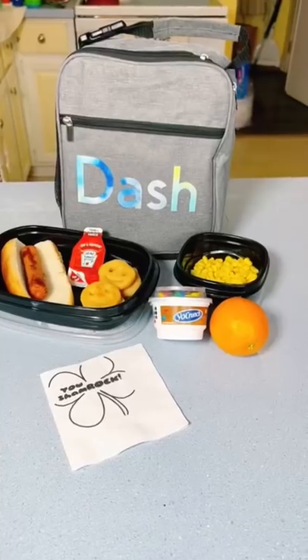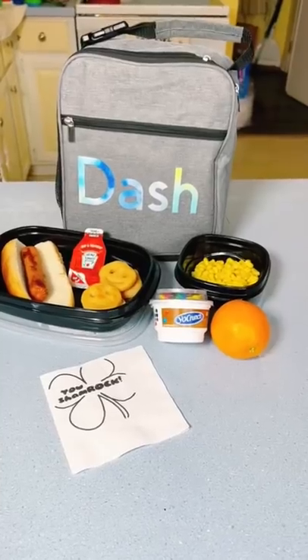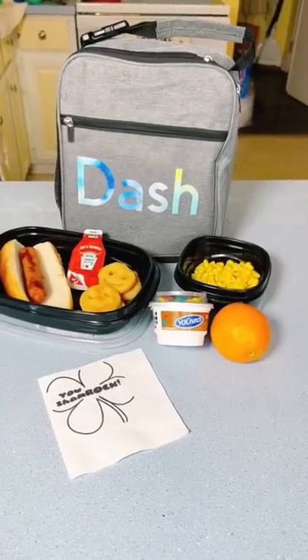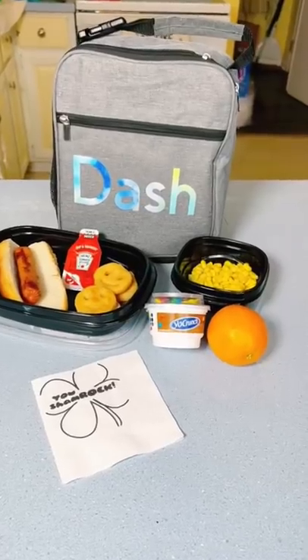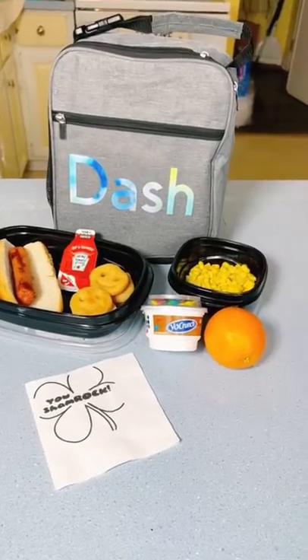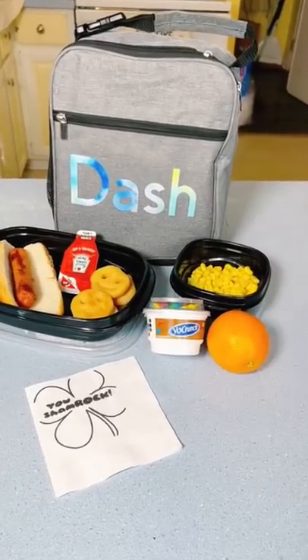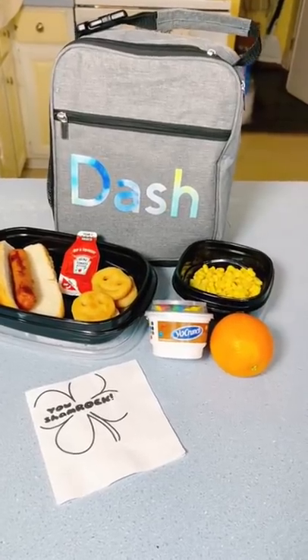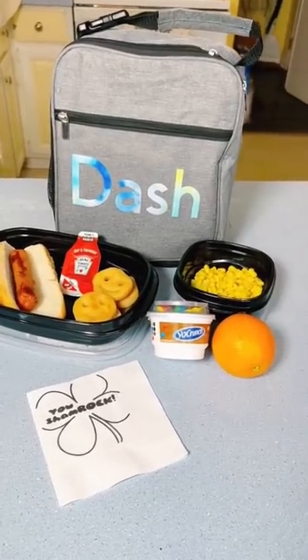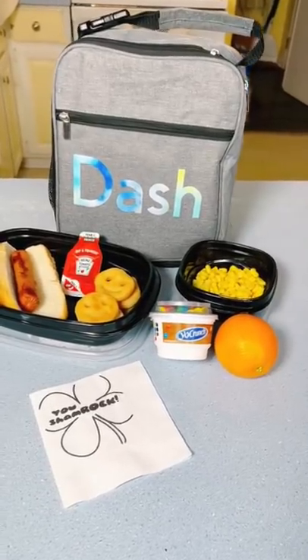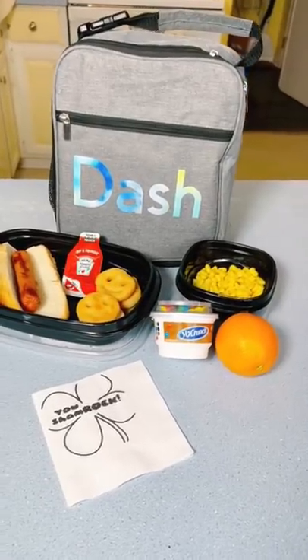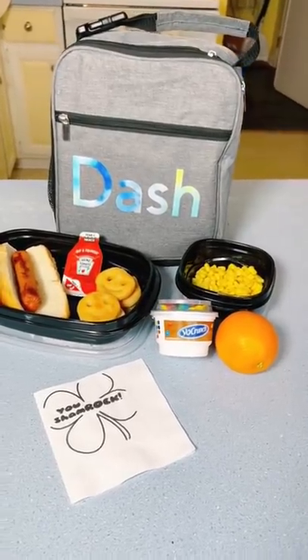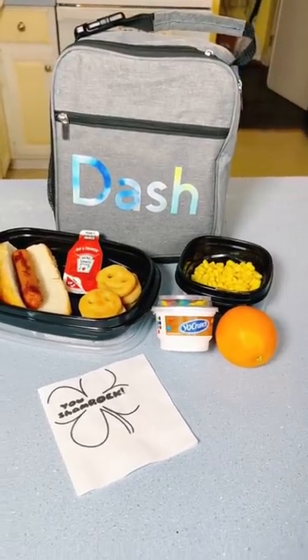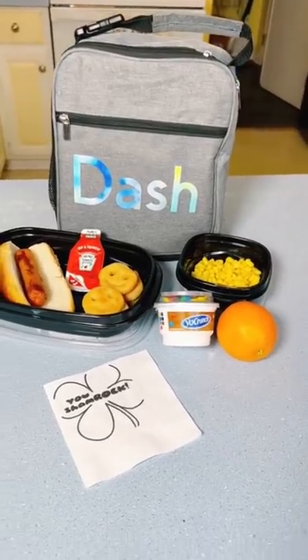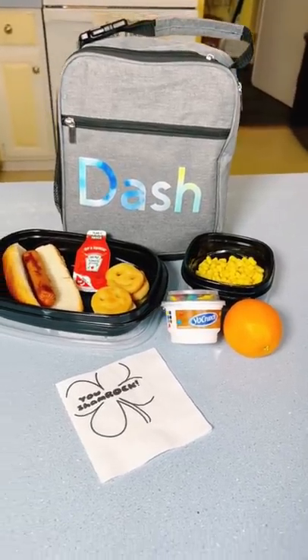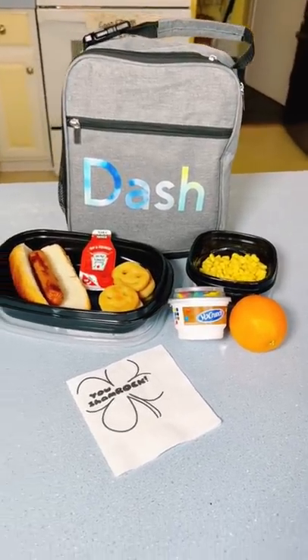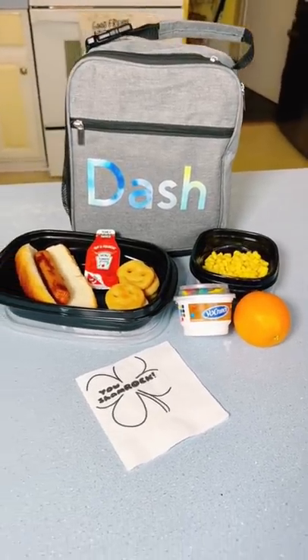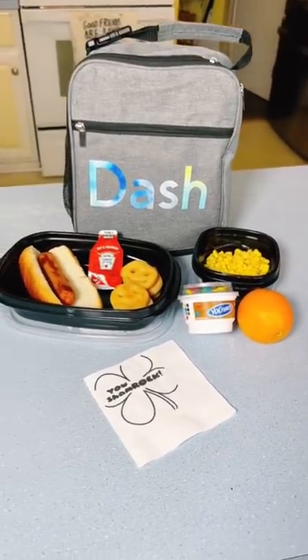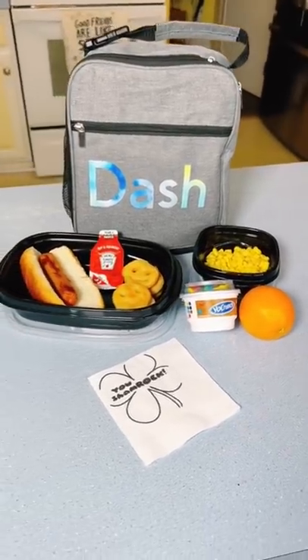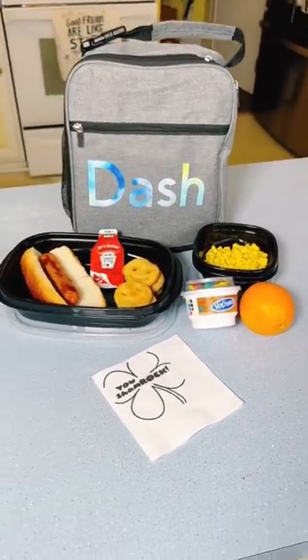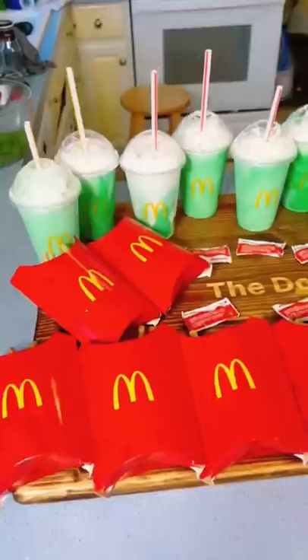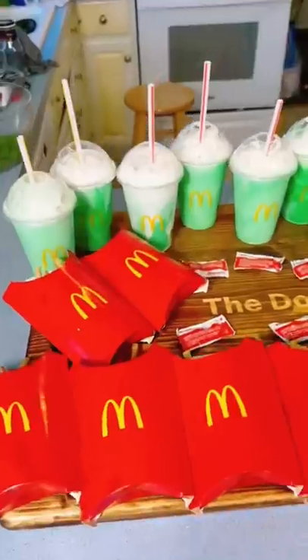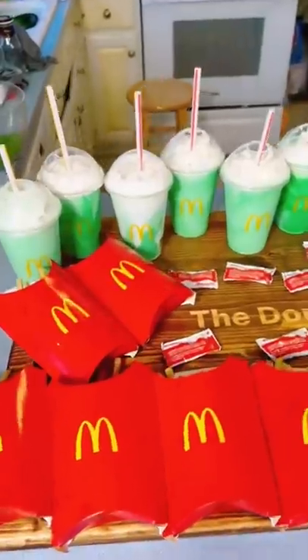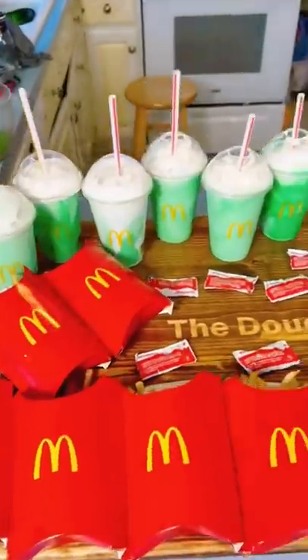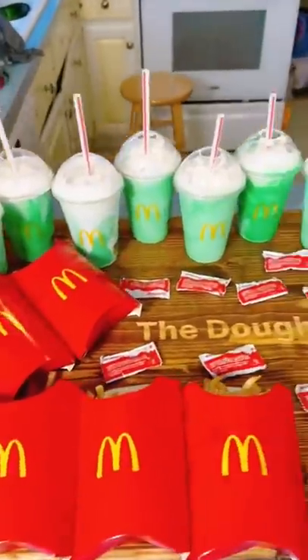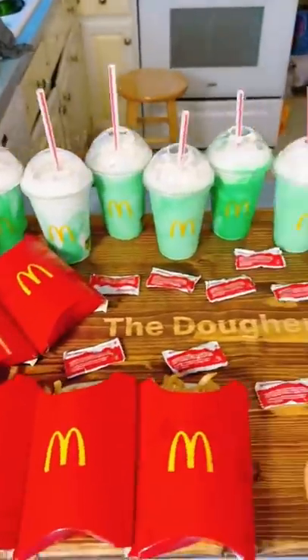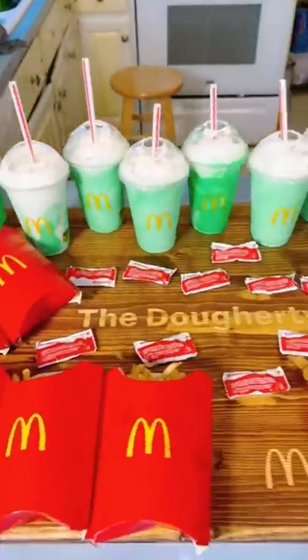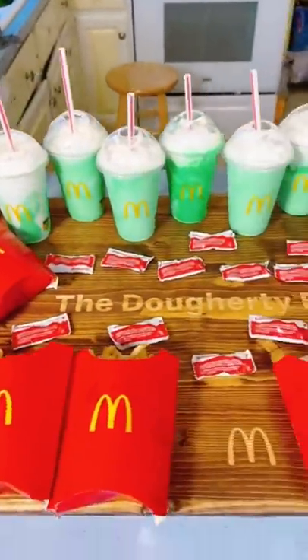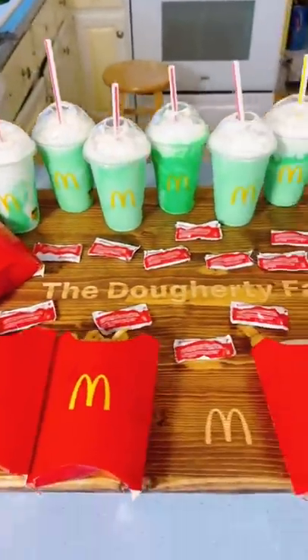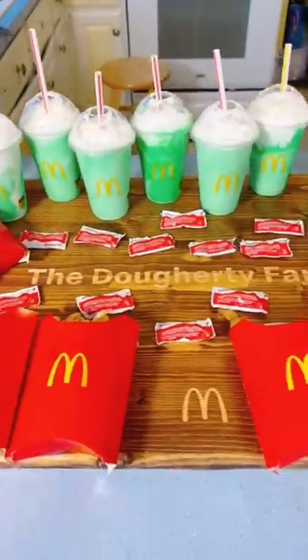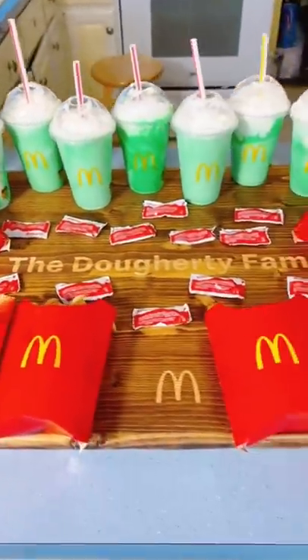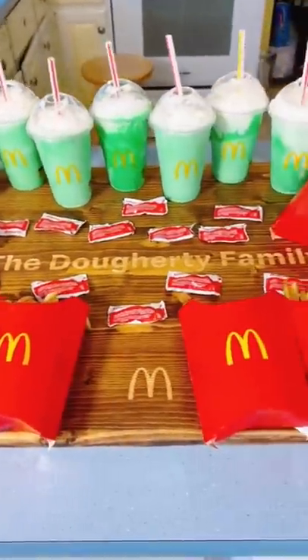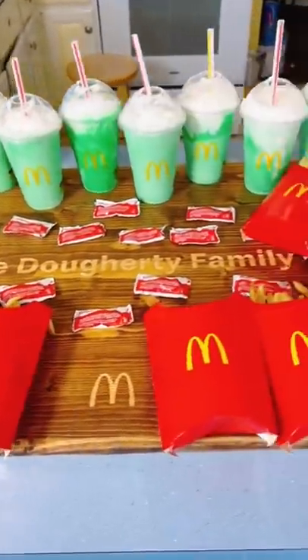For lunch, I packed them a hot dog, smiley fries, yogurt, orange, and corn. For their after-school snack, they had a shamrock shake and french fries.